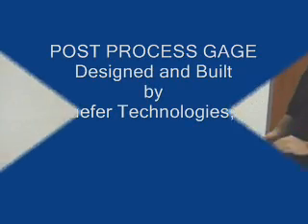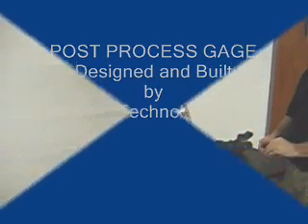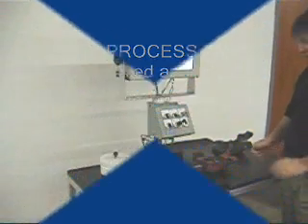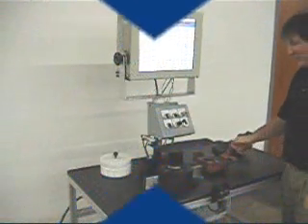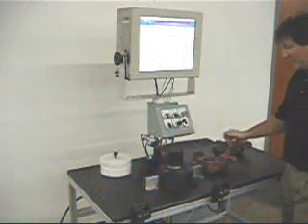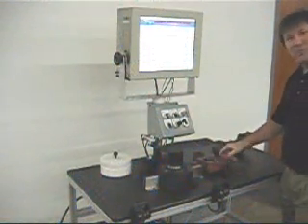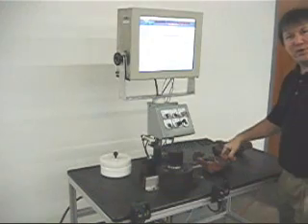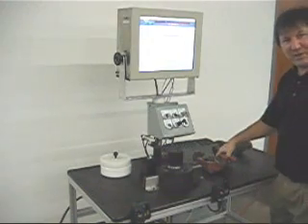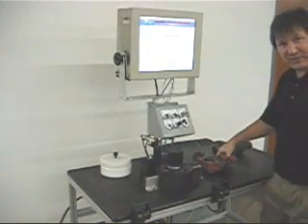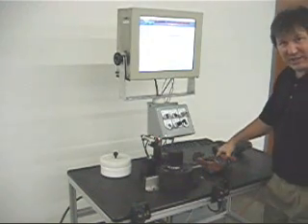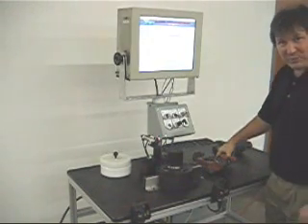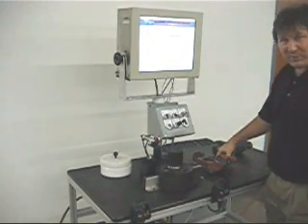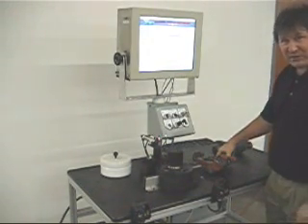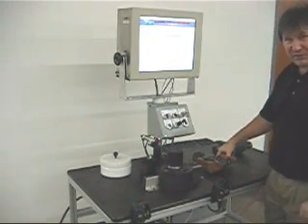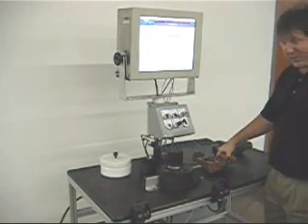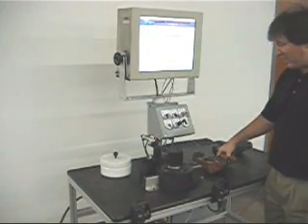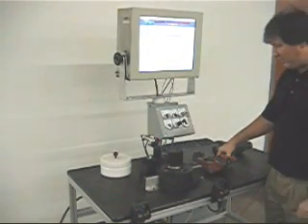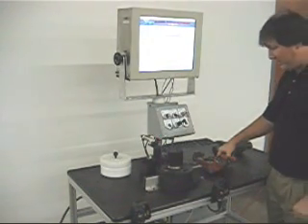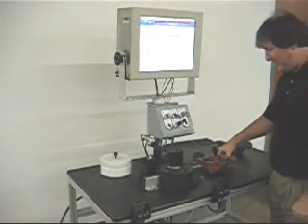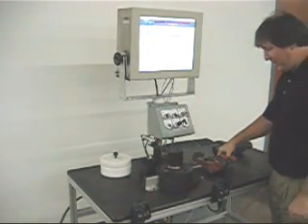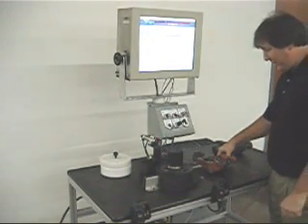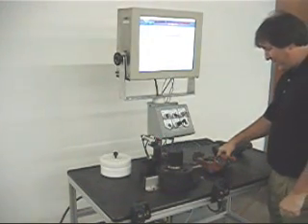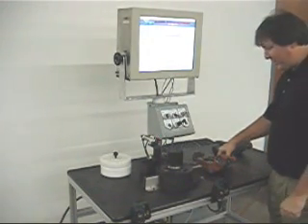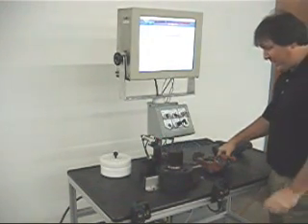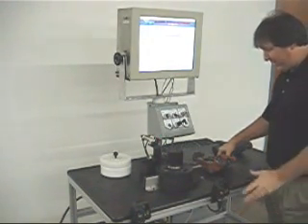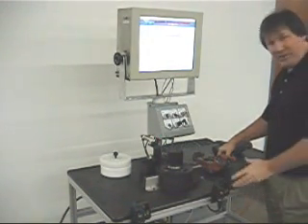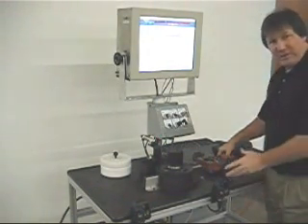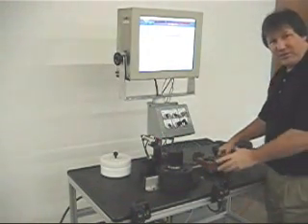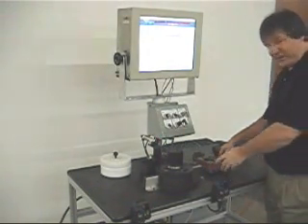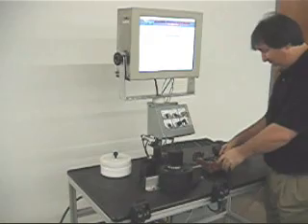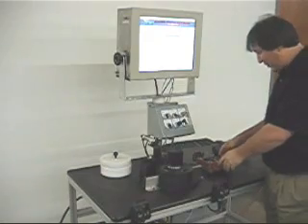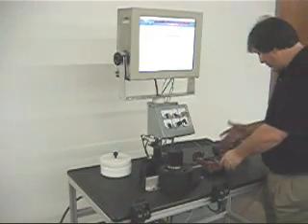This is a post-process gauge built by Schaefer Technology. This gauge checks knuckles.